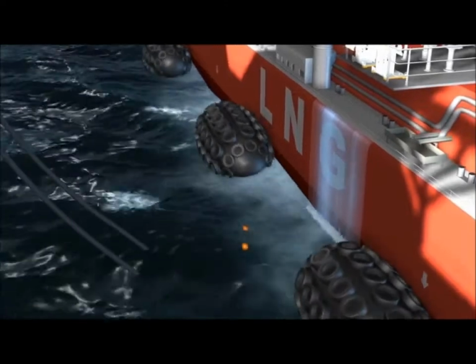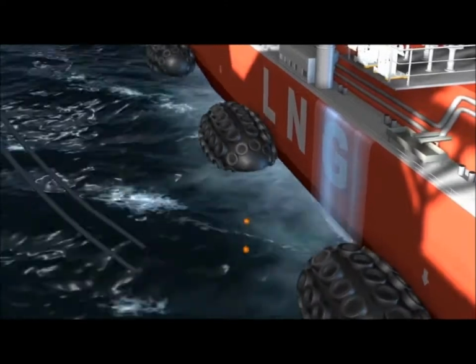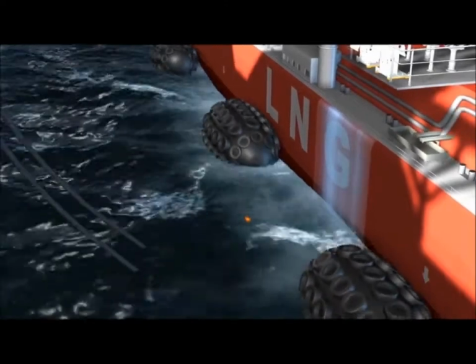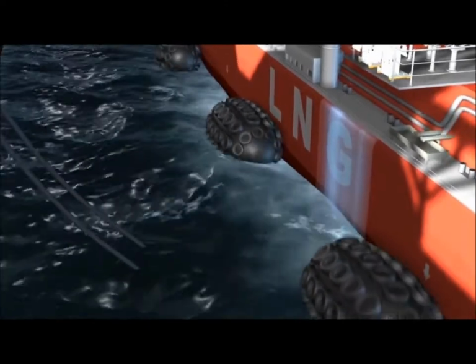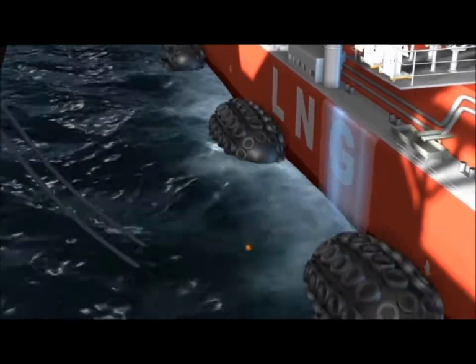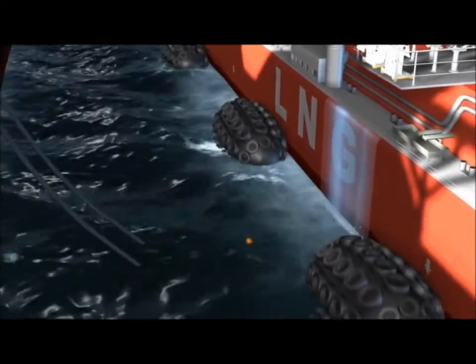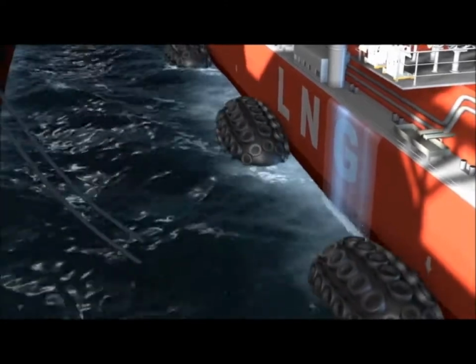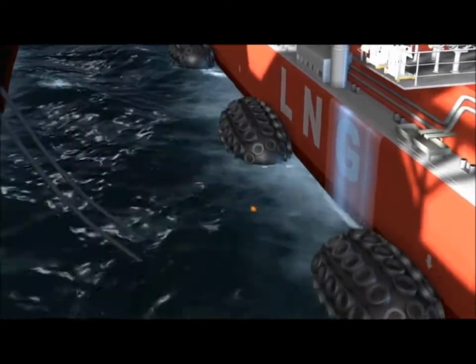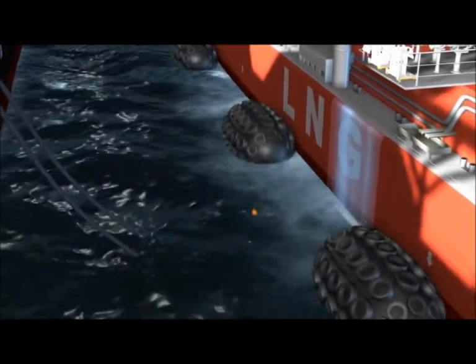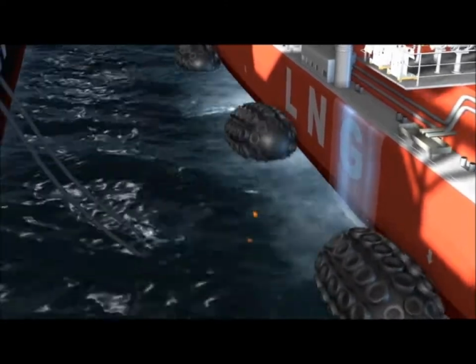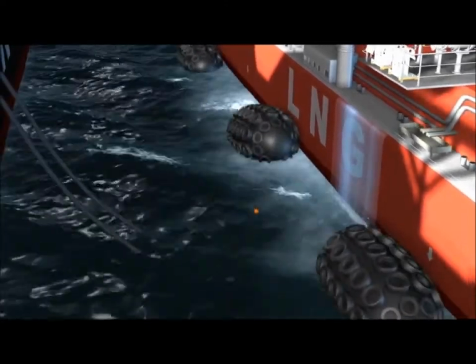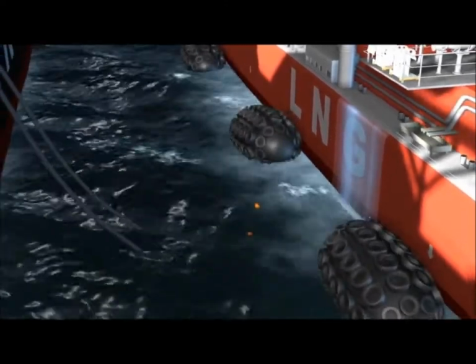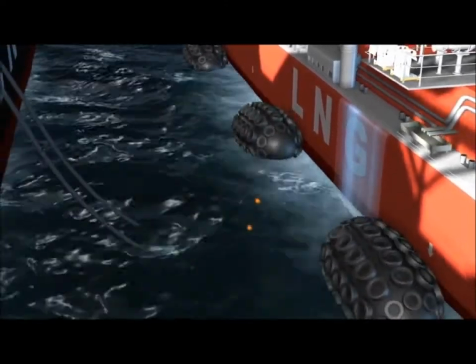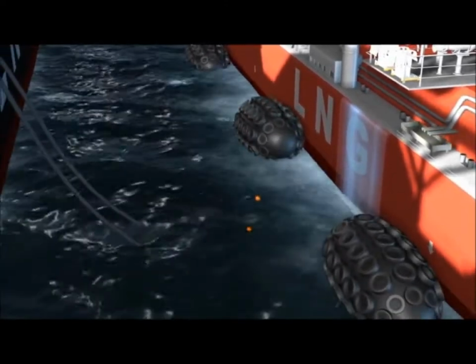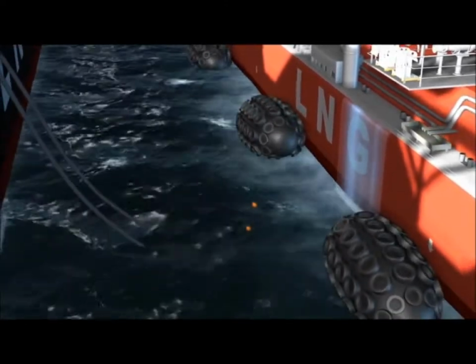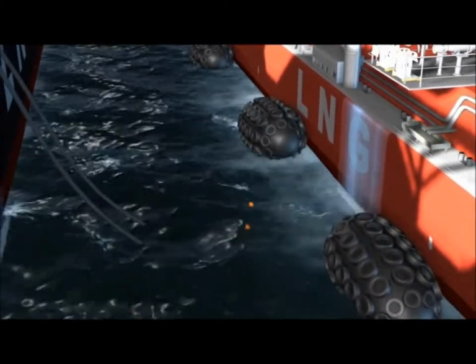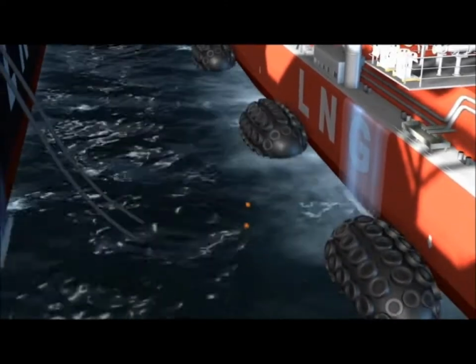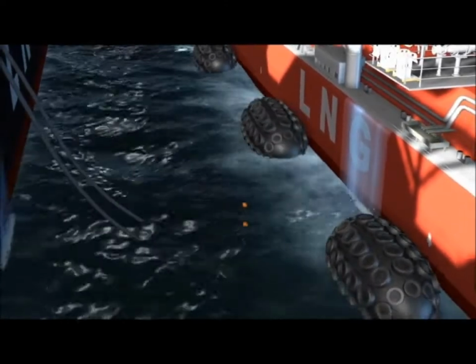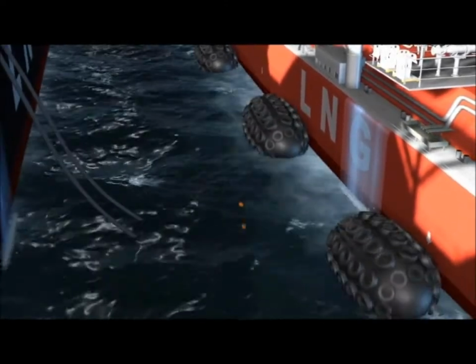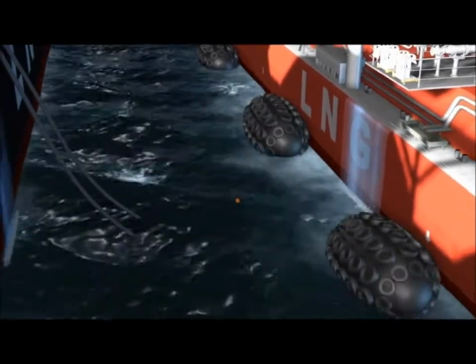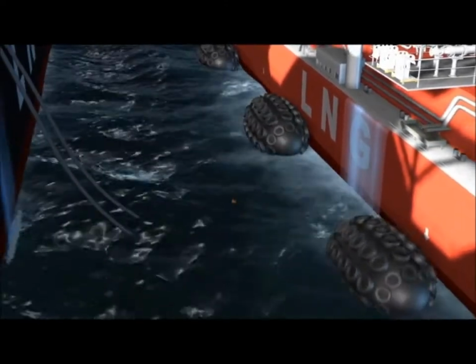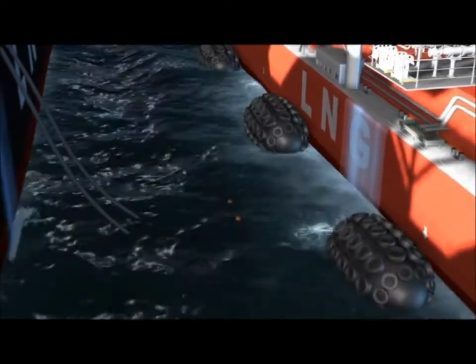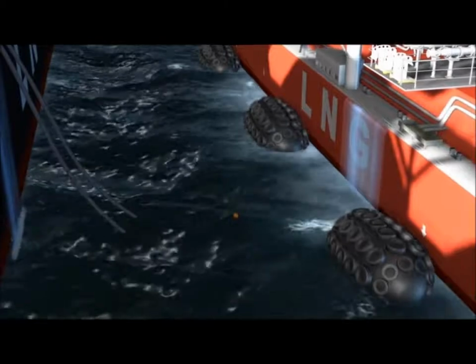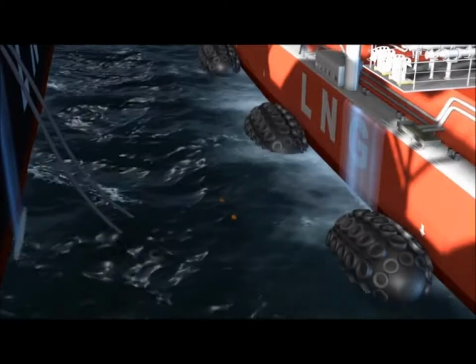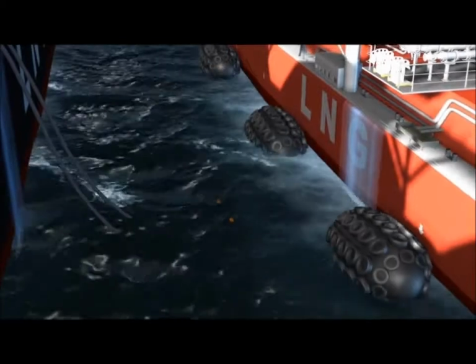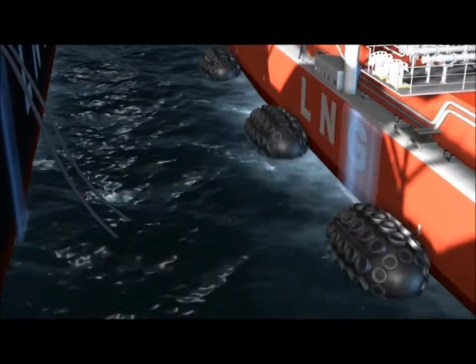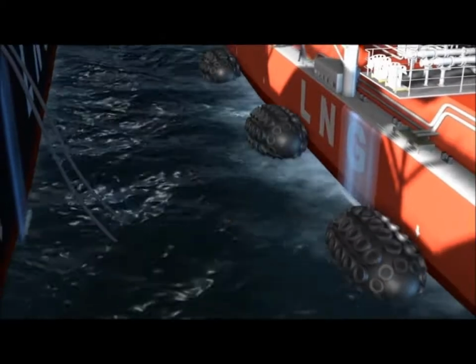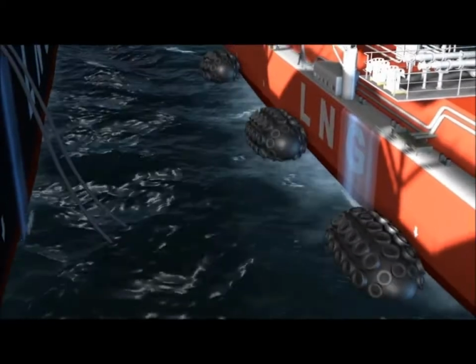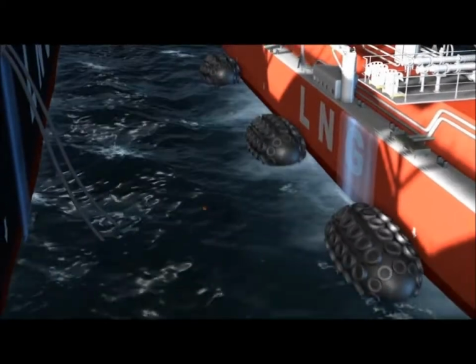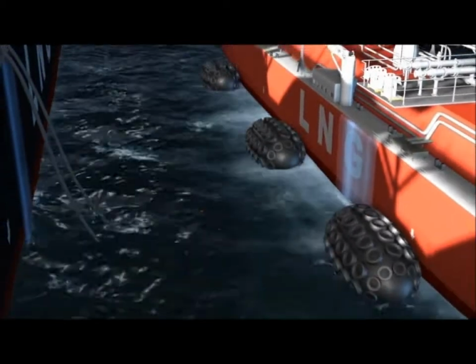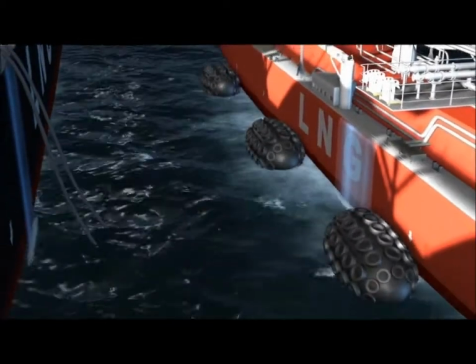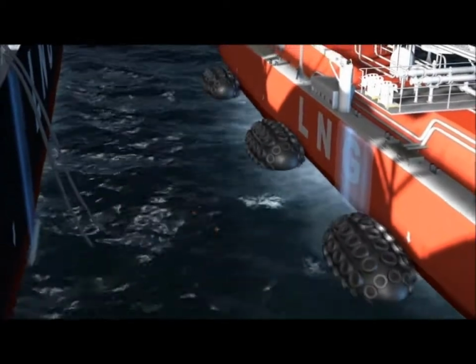As the hoses fall into the sea, floating marker buoys are released to assist in their swift and safe recovery.